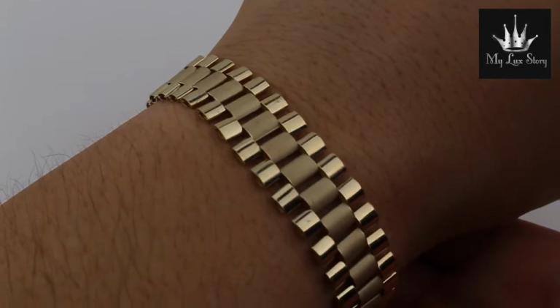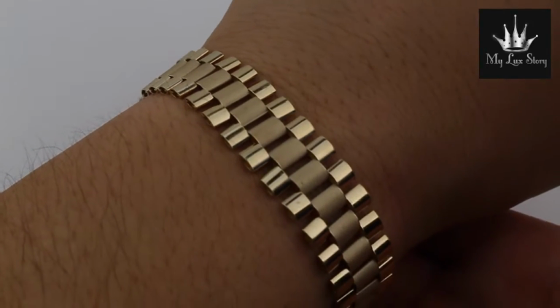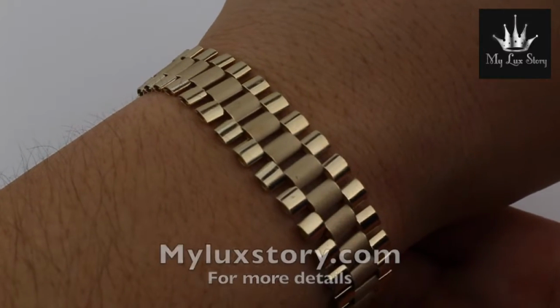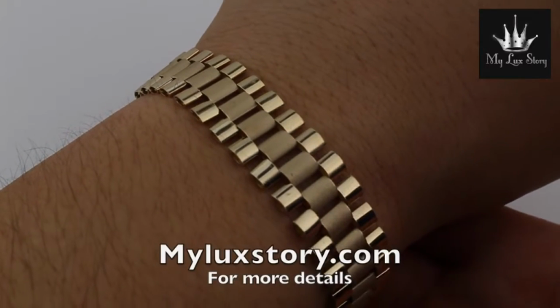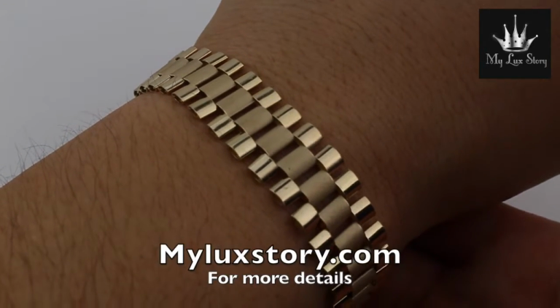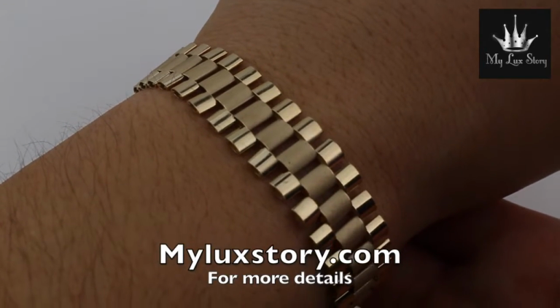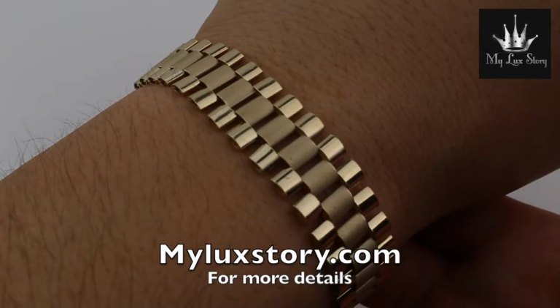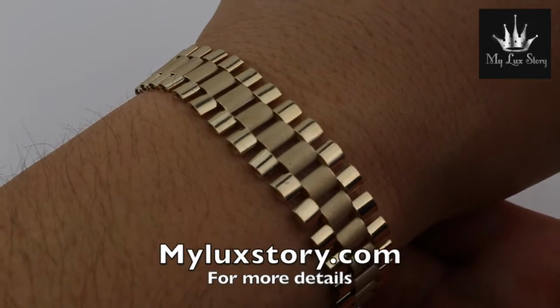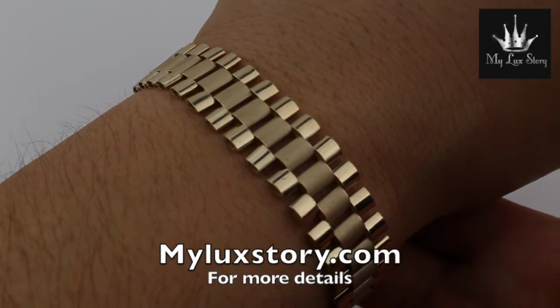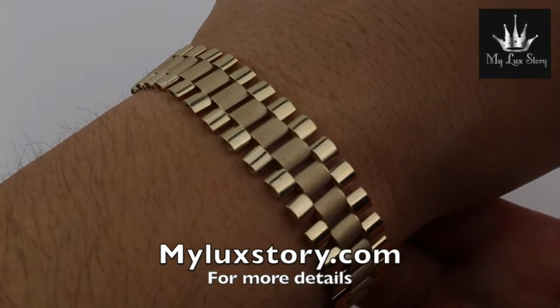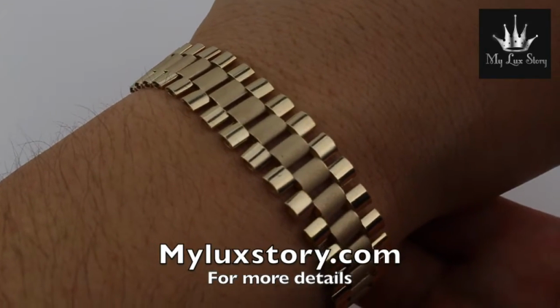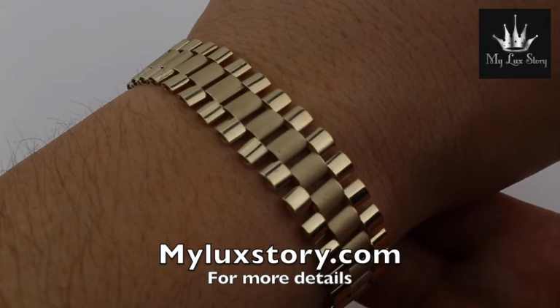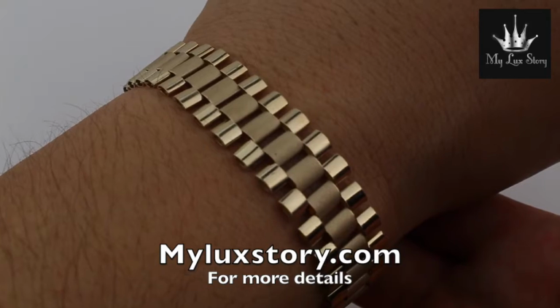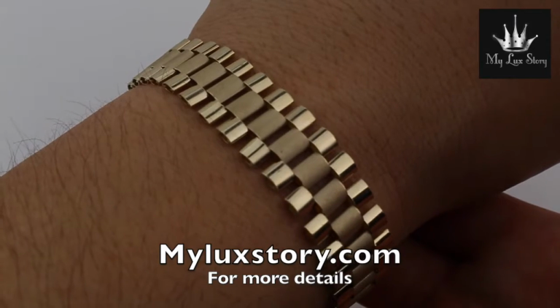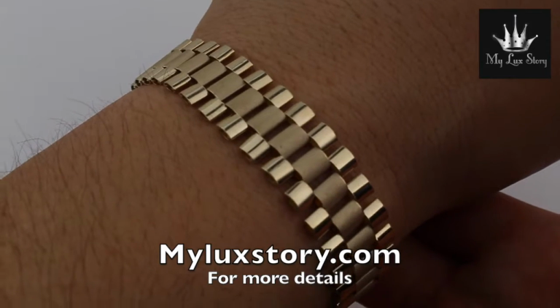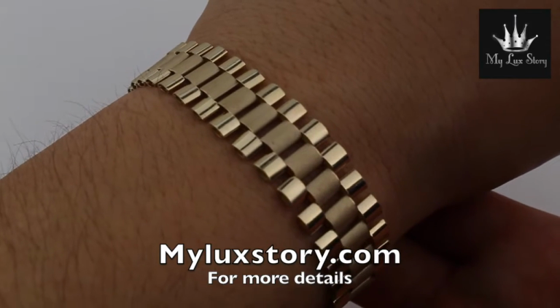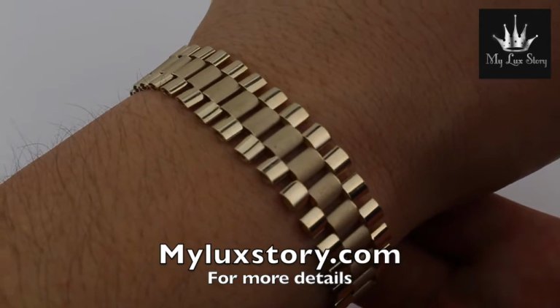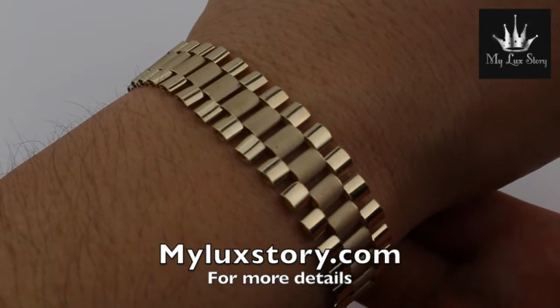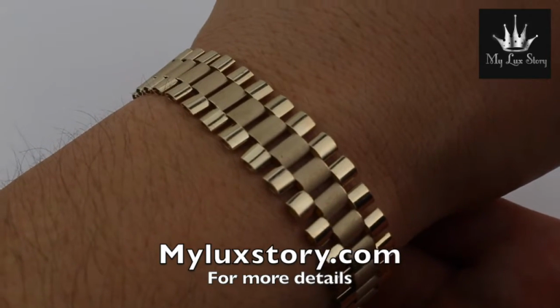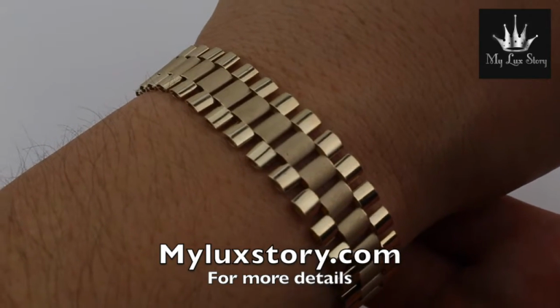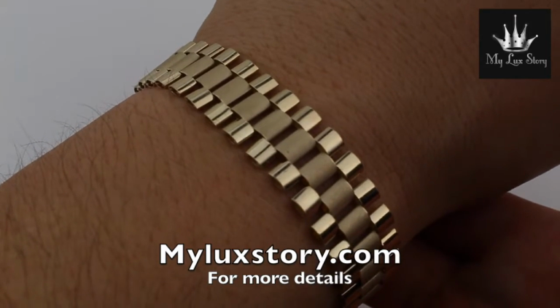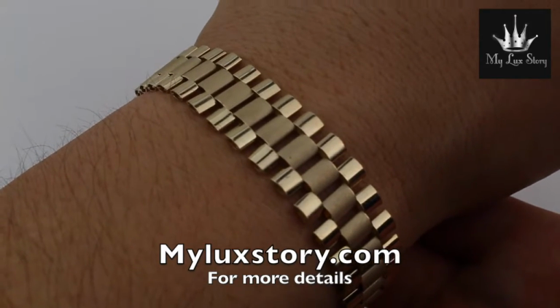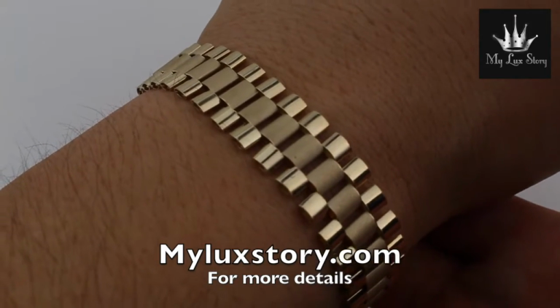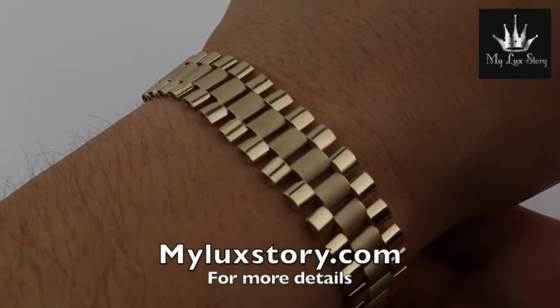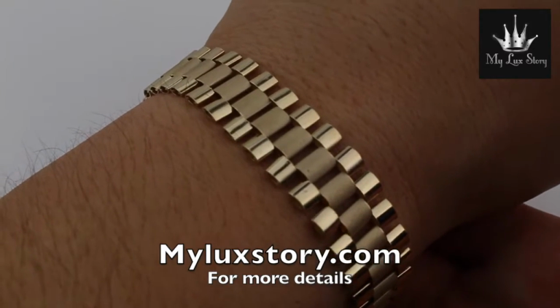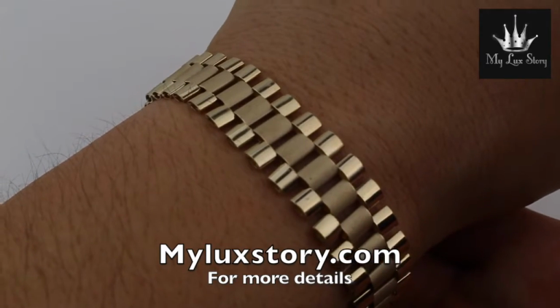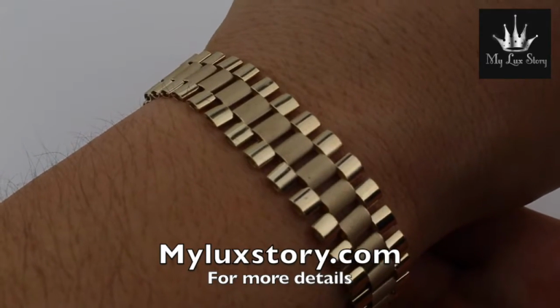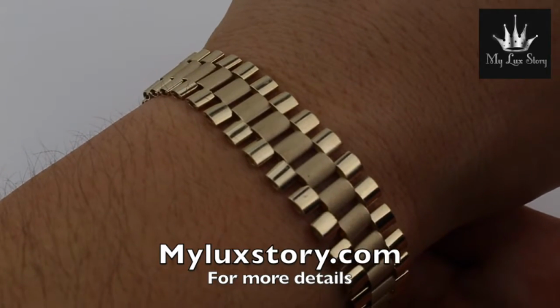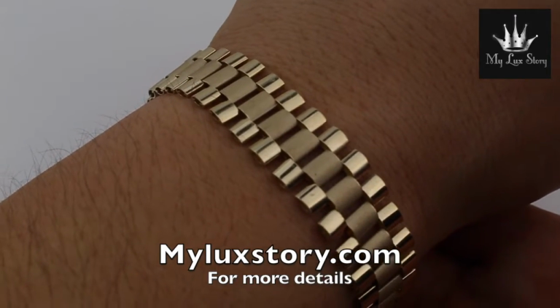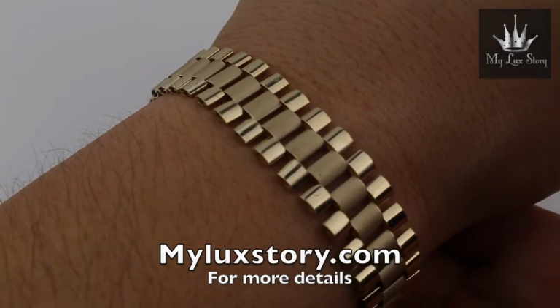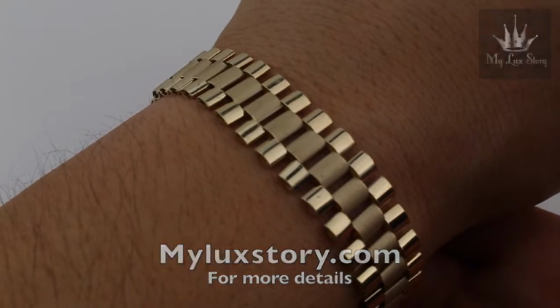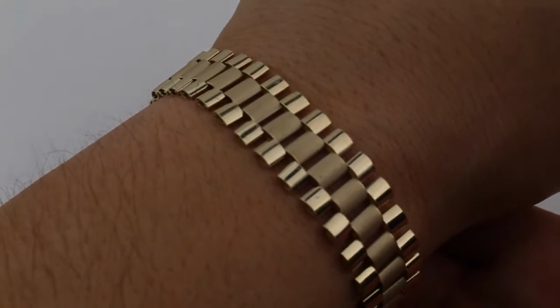Thank you so much for watching. Please subscribe today, and for more information go to myluckstory.com.